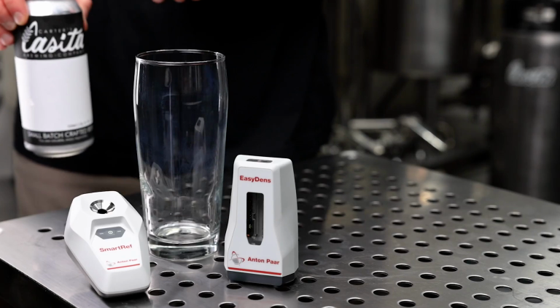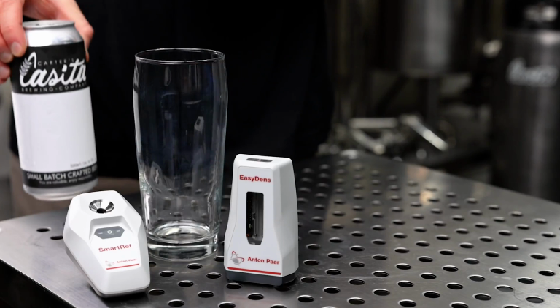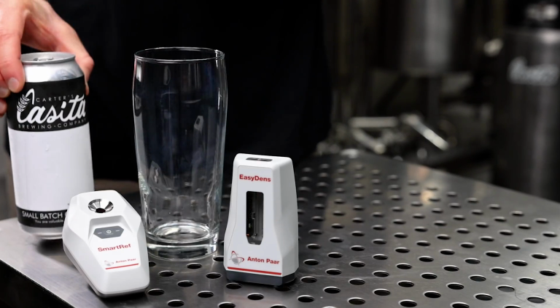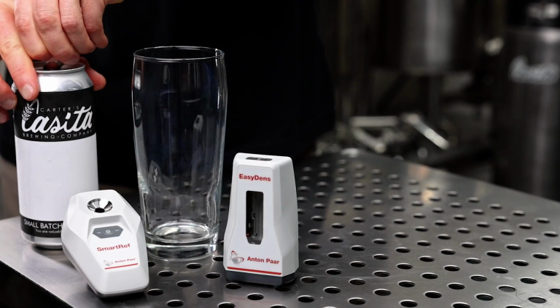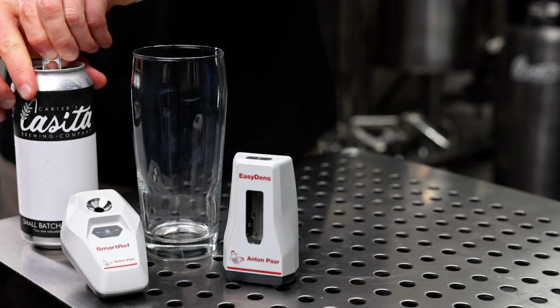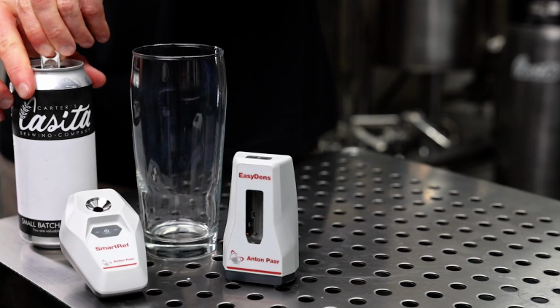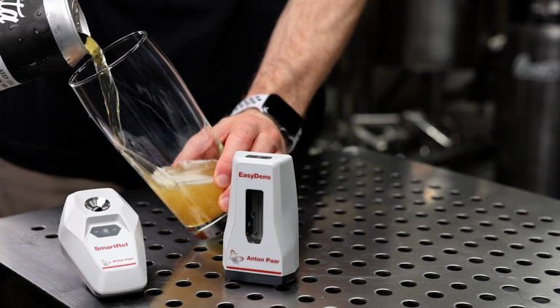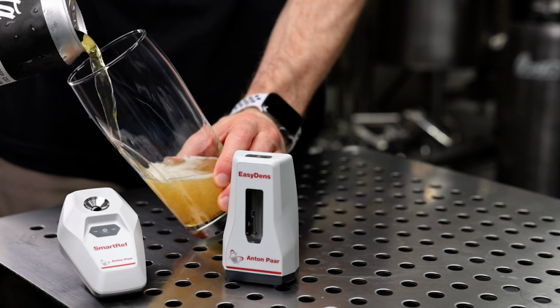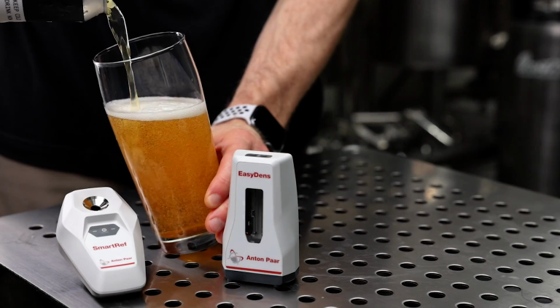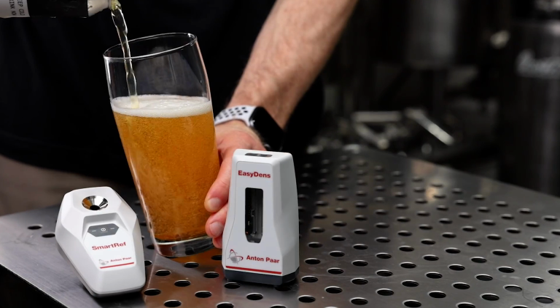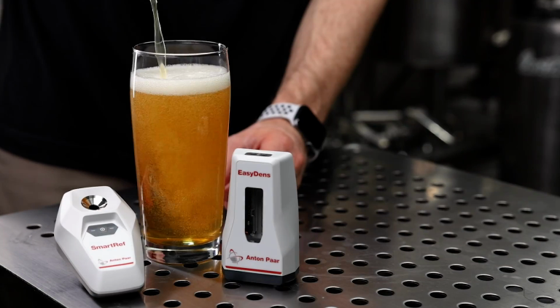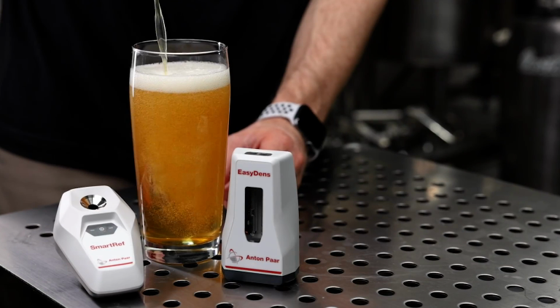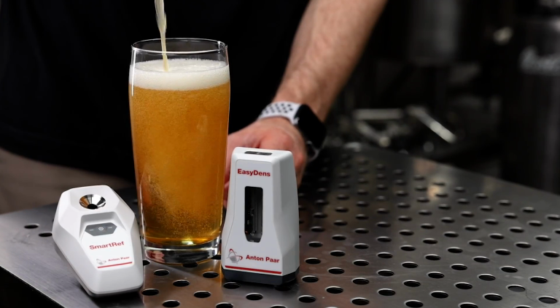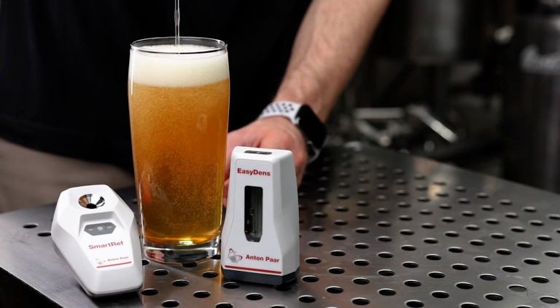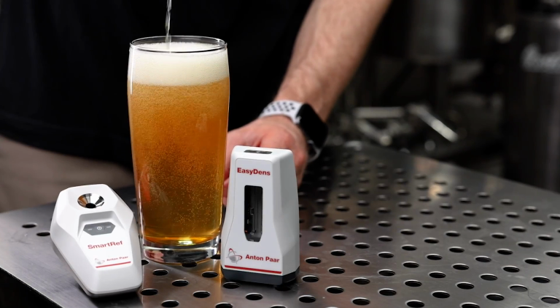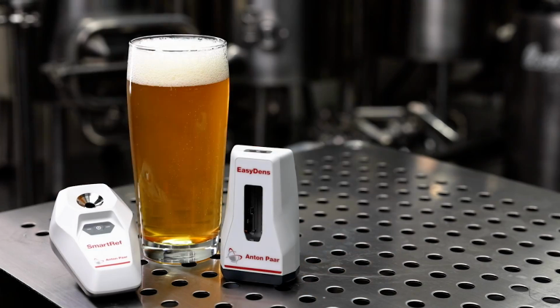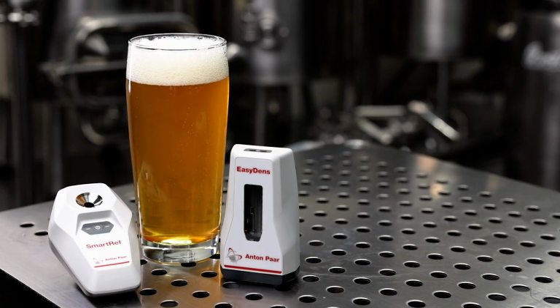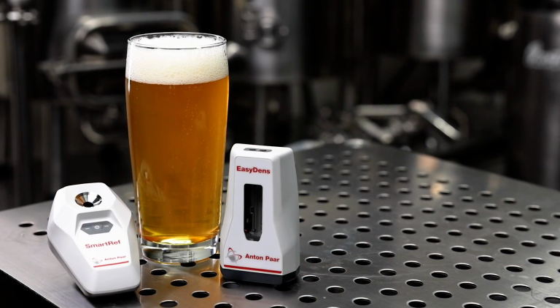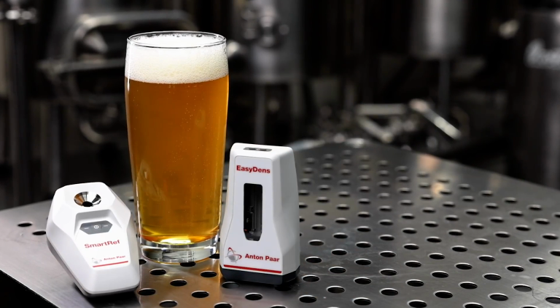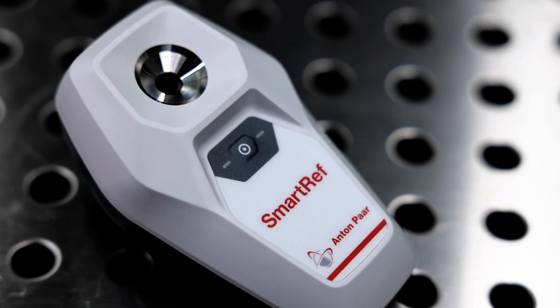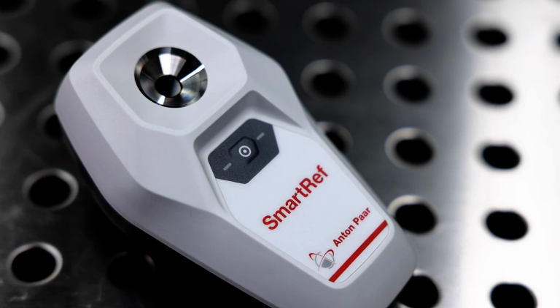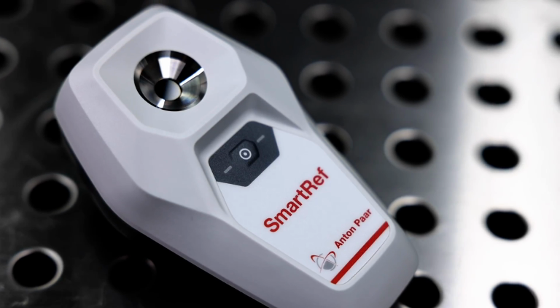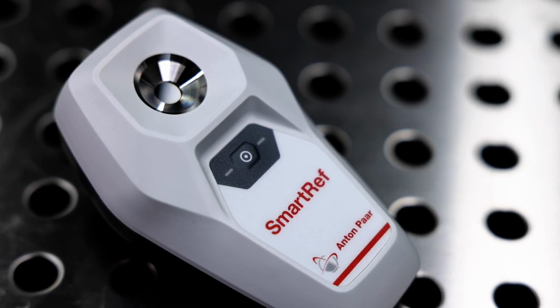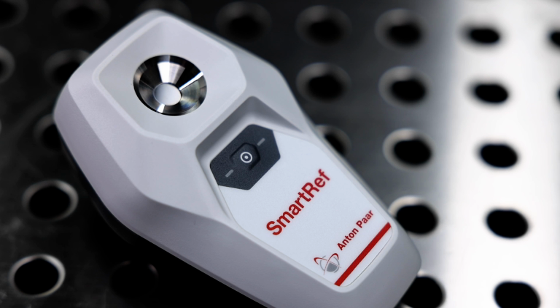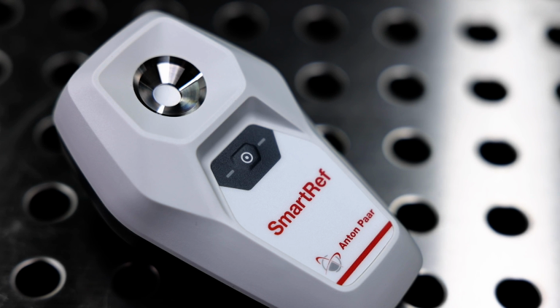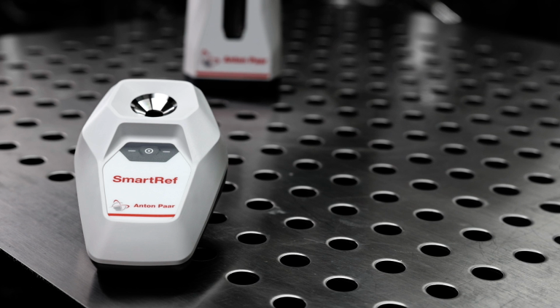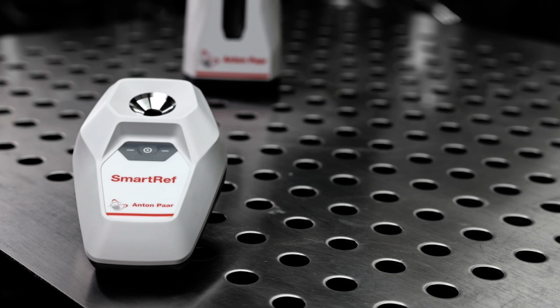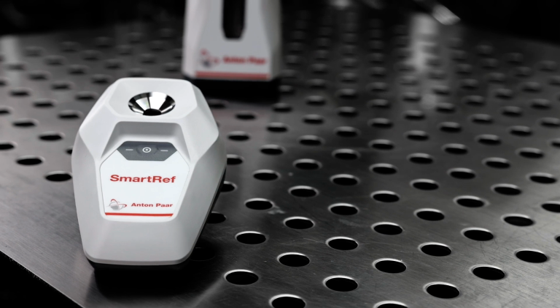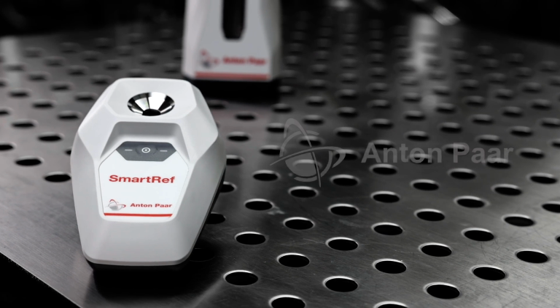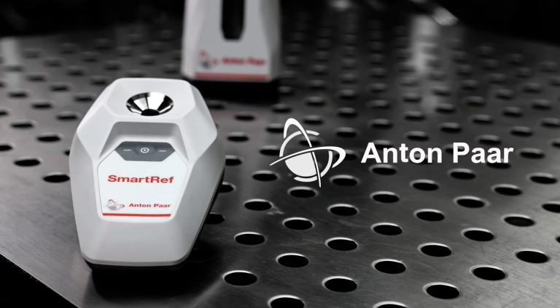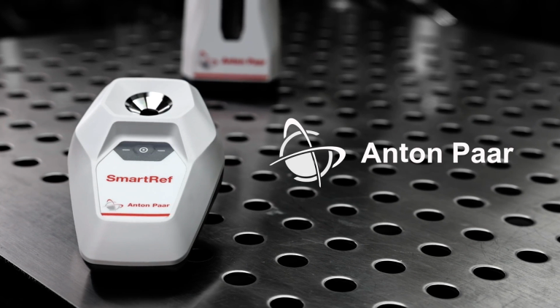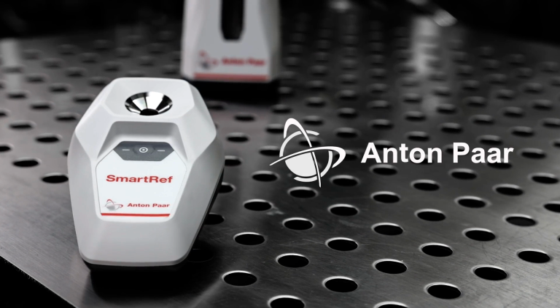Measuring the alcohol content of homebrew beer can now be done with a high level of accuracy. Meet the SmartRef Digital Refractometer from Anton Parr.